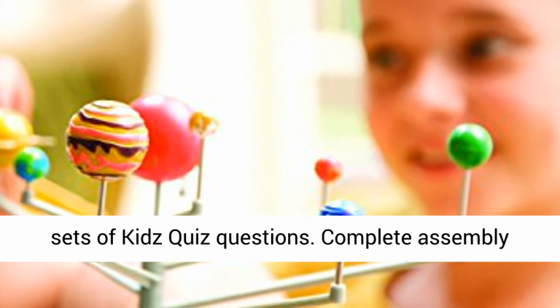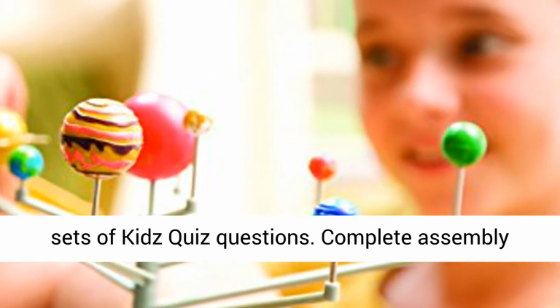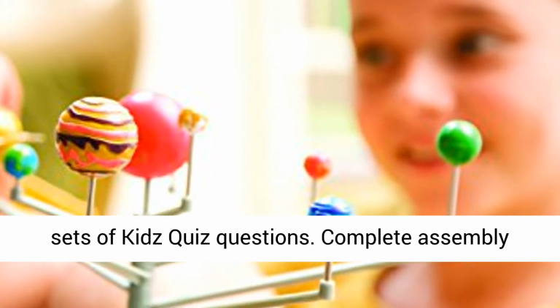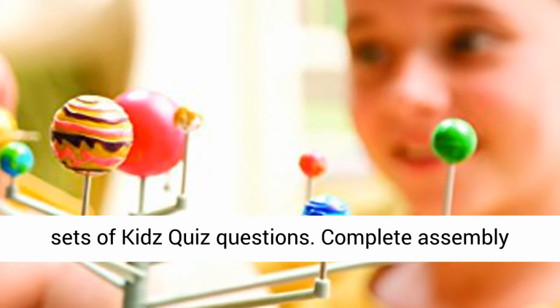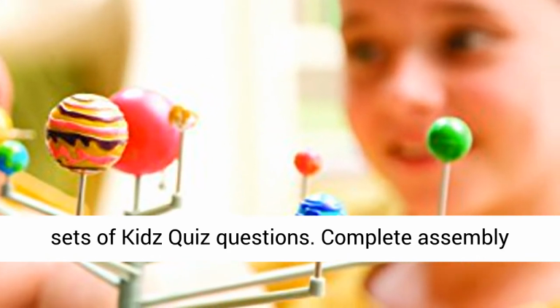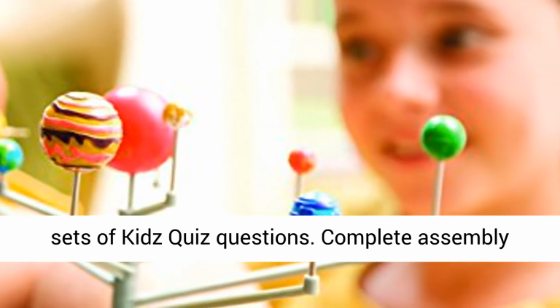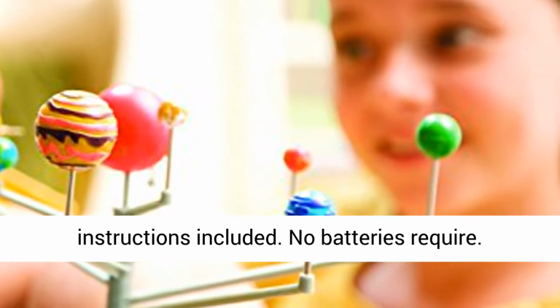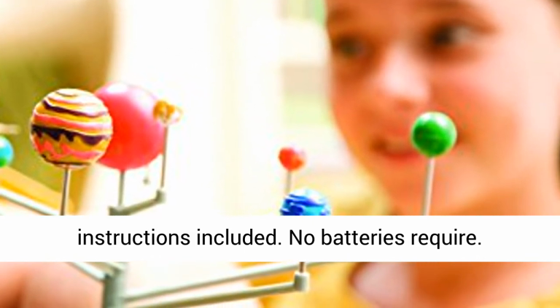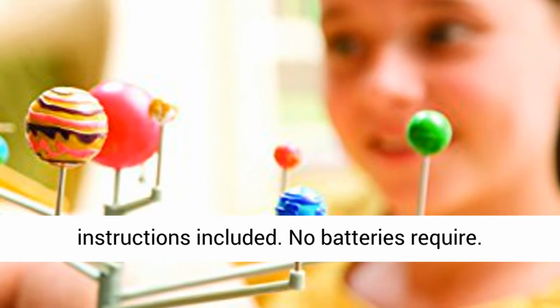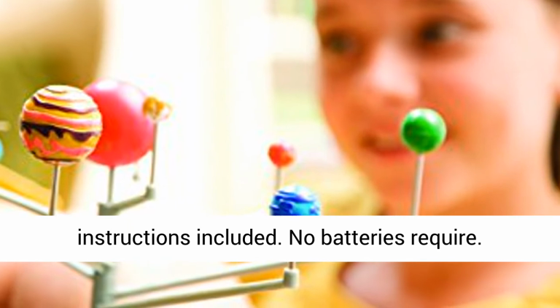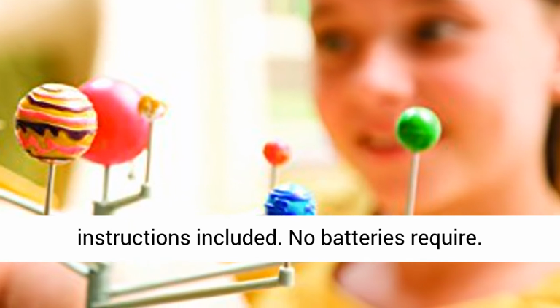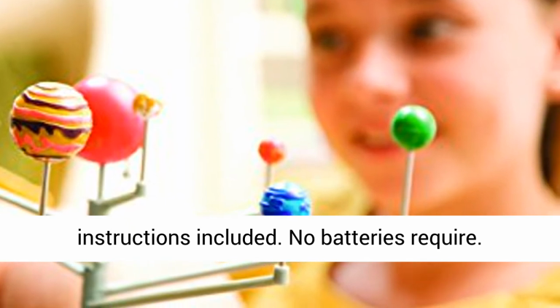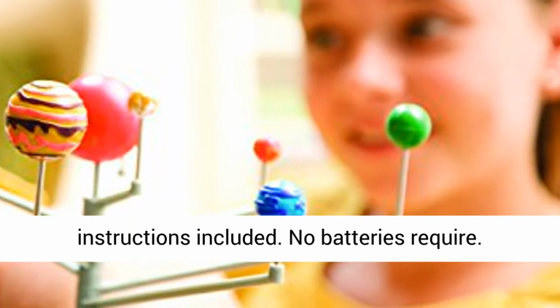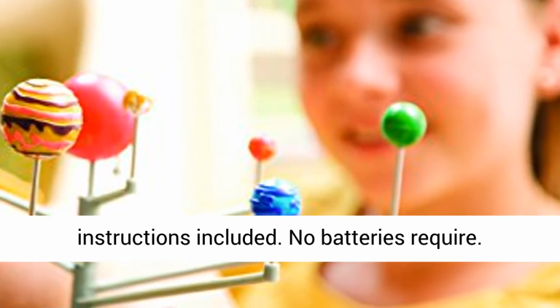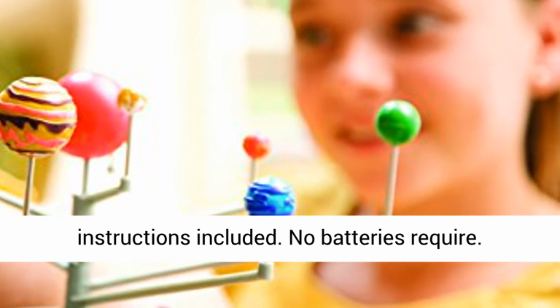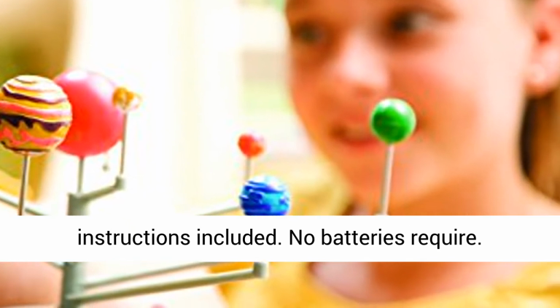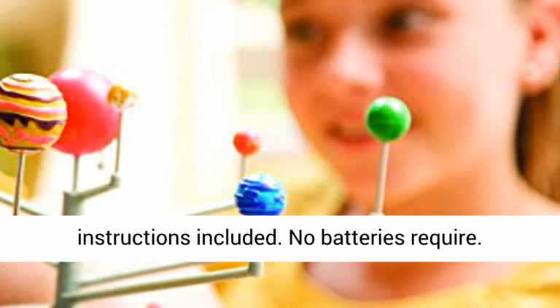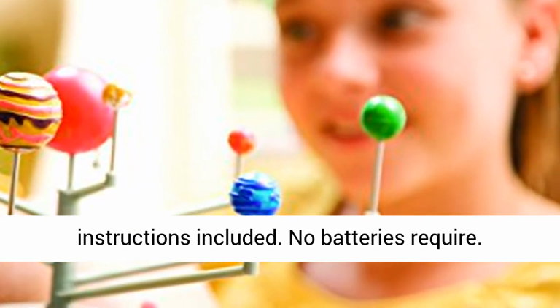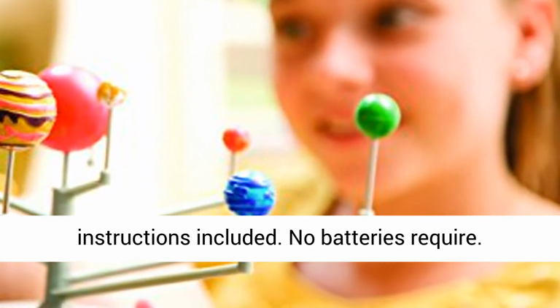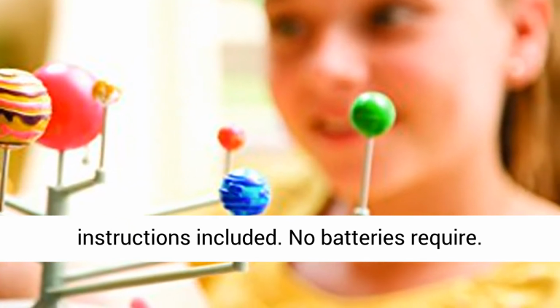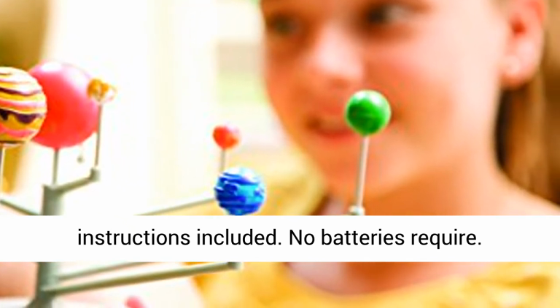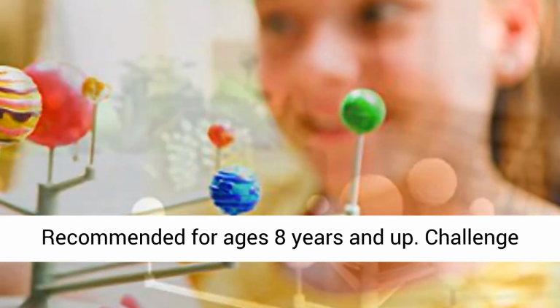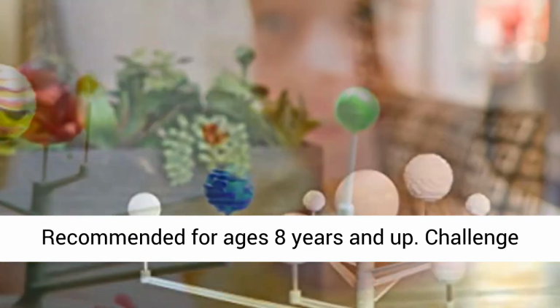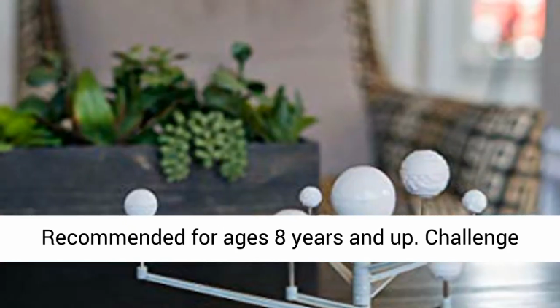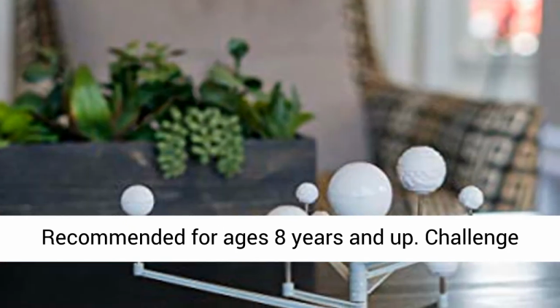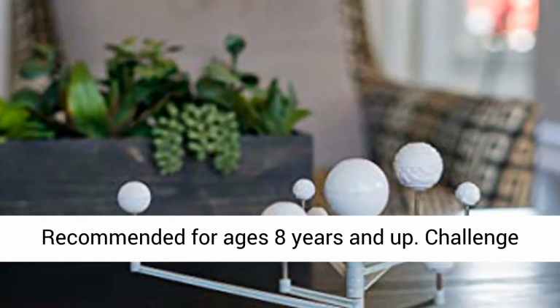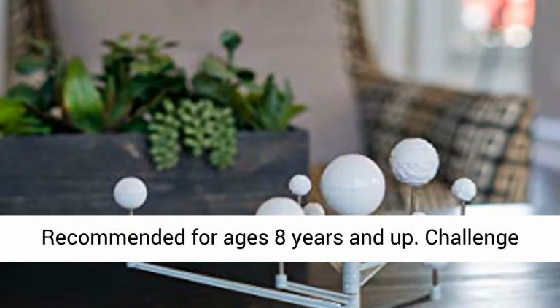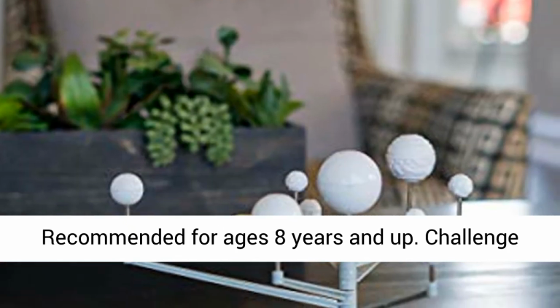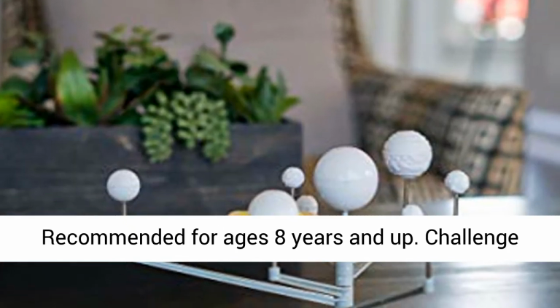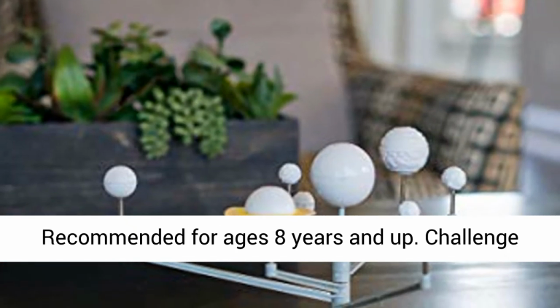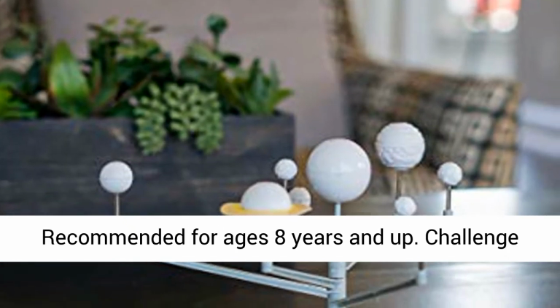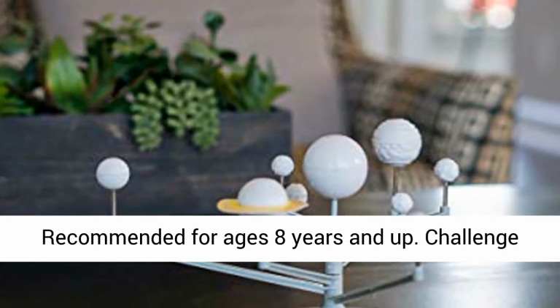Complete assembly instructions included. No batteries required. Recommended for ages 8 years and up.